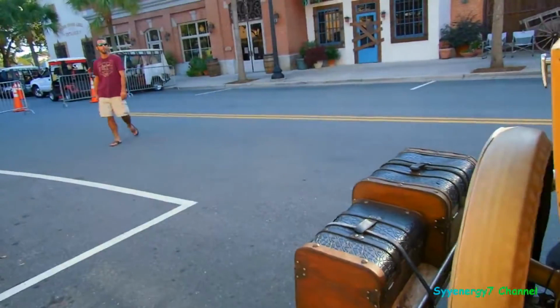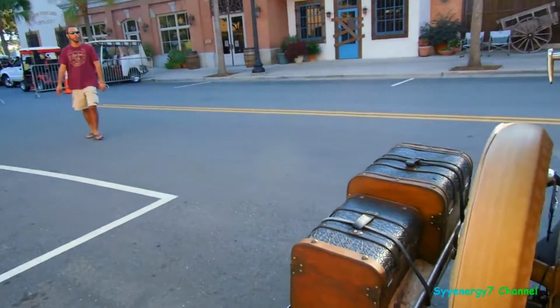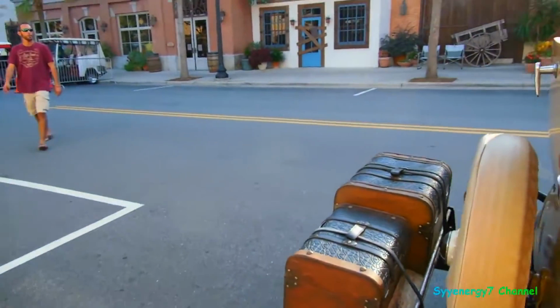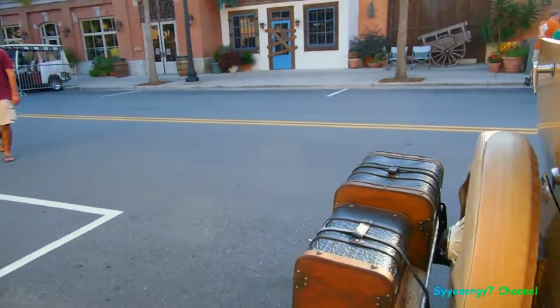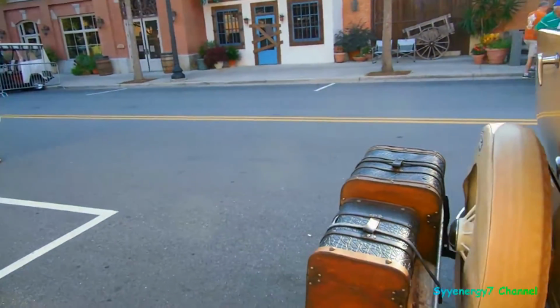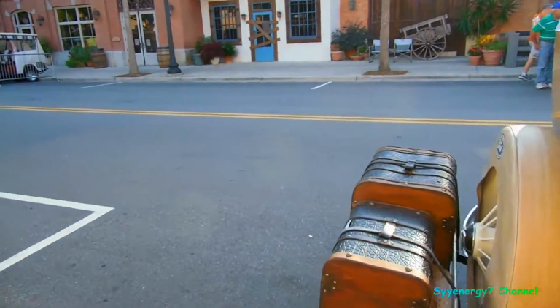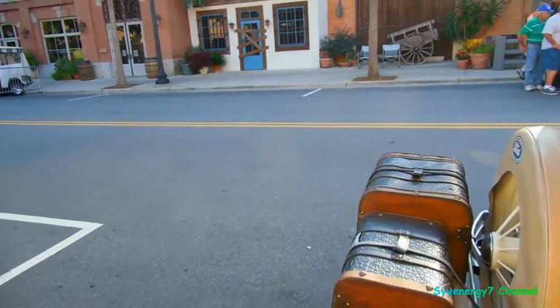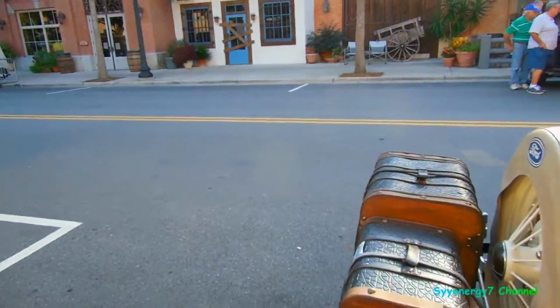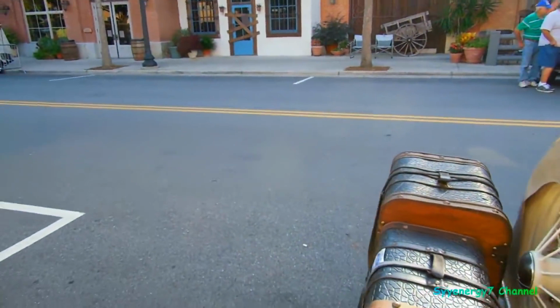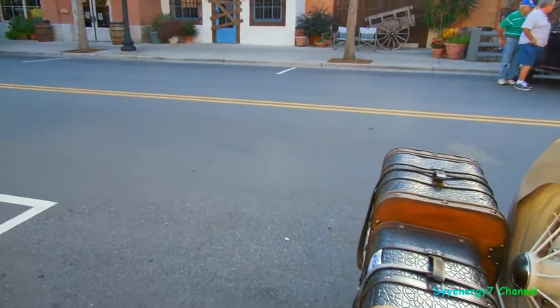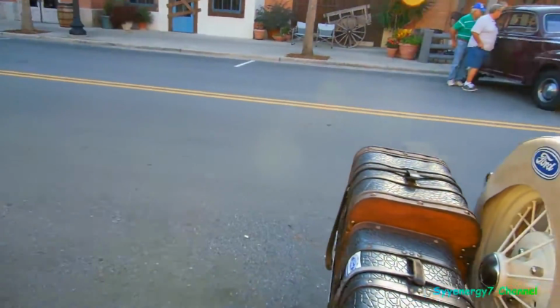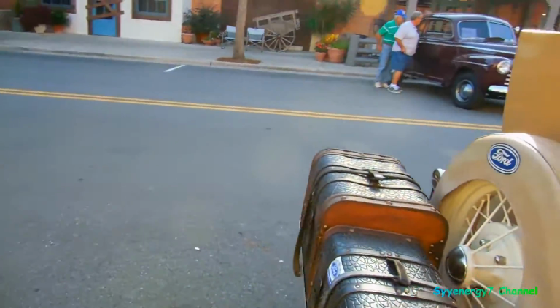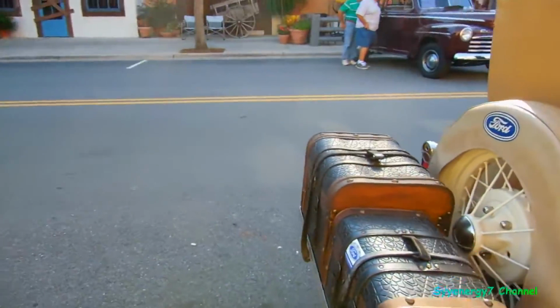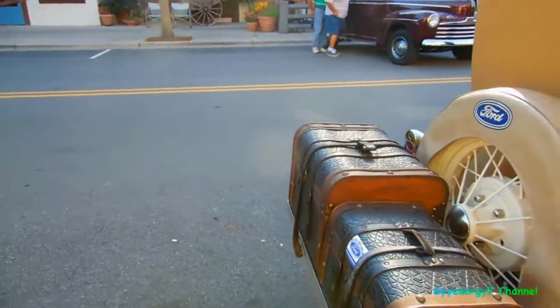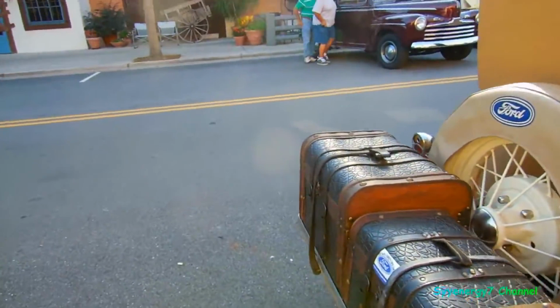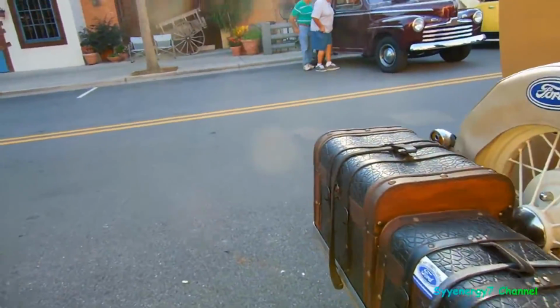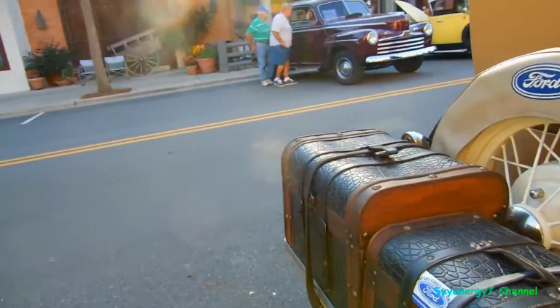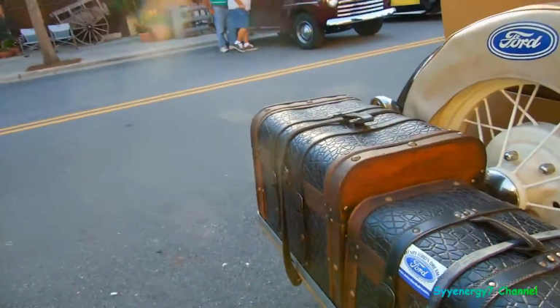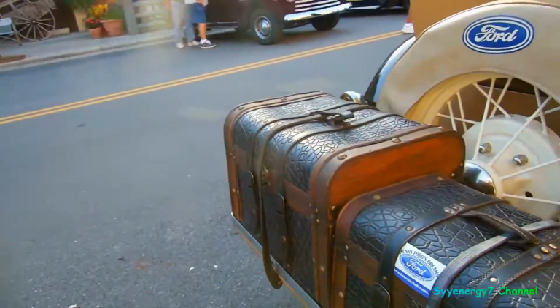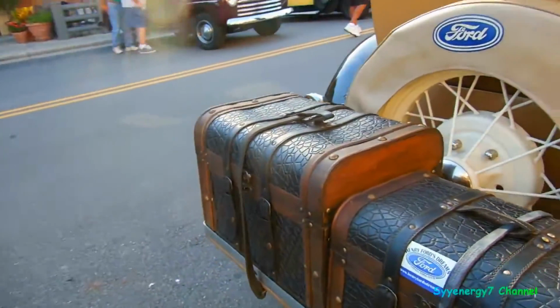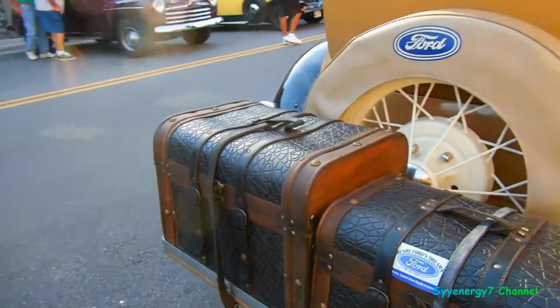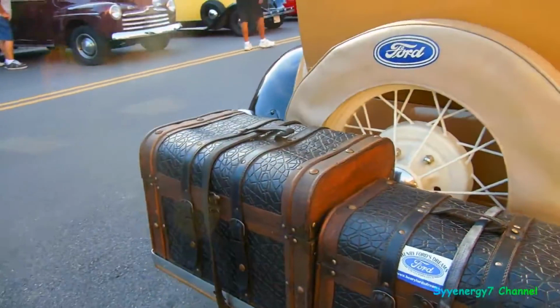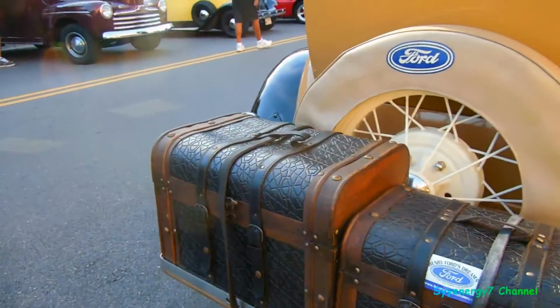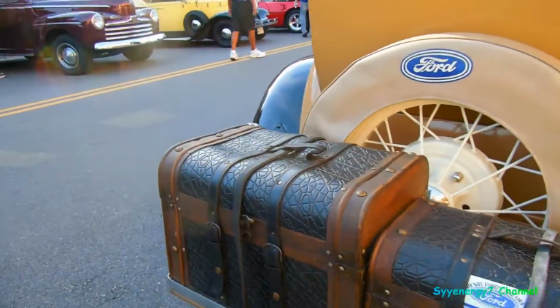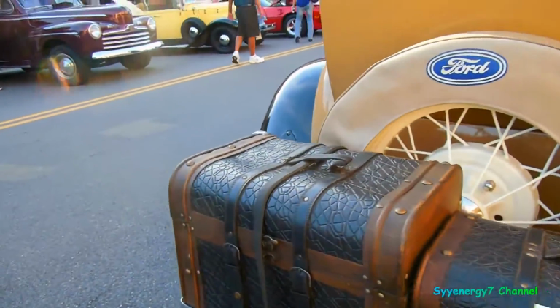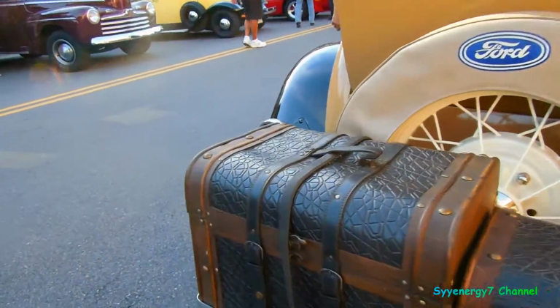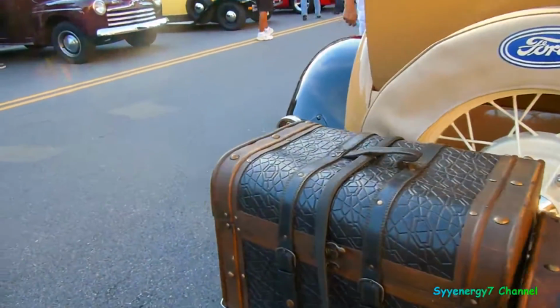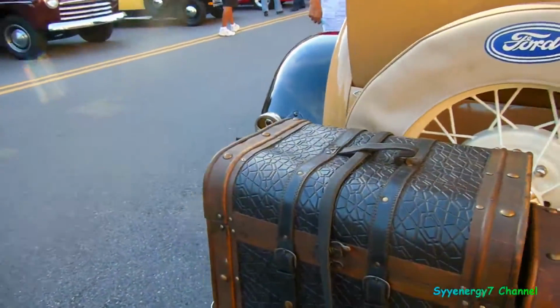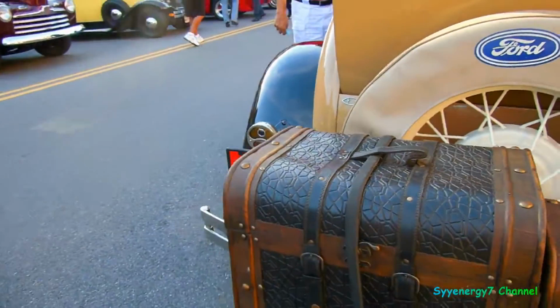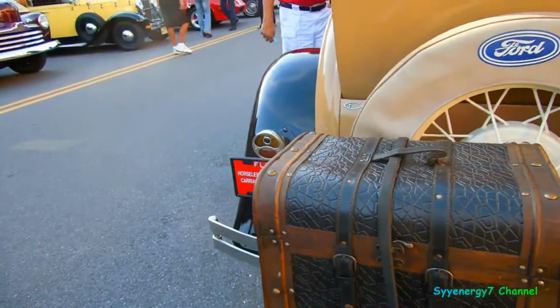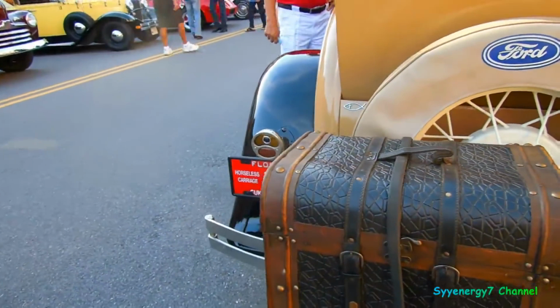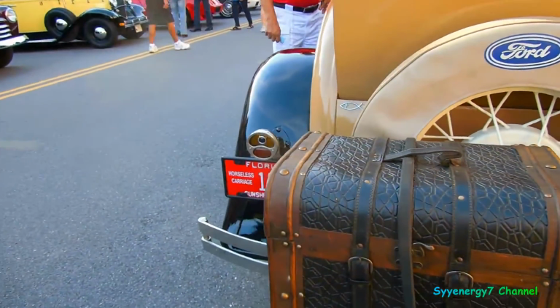Rumble seat. Alligator. These are probably antique bags — alligator with the wood.